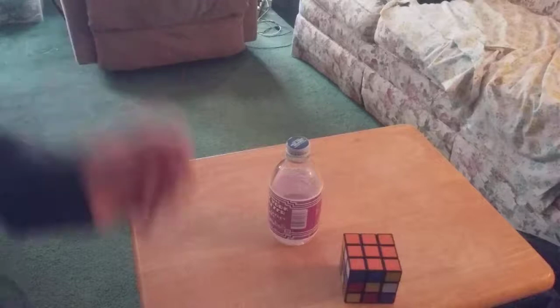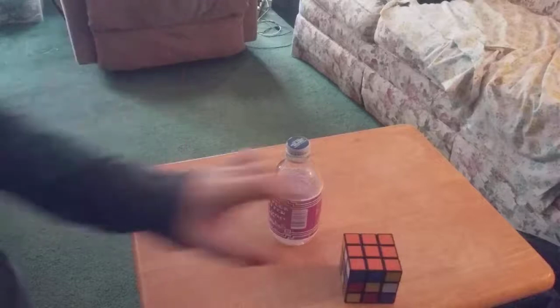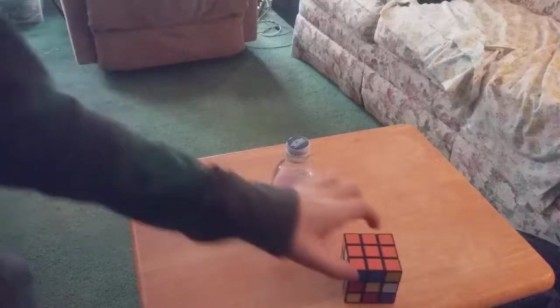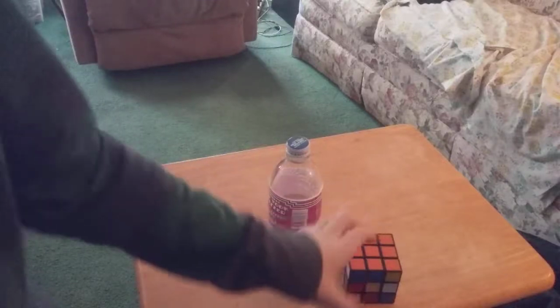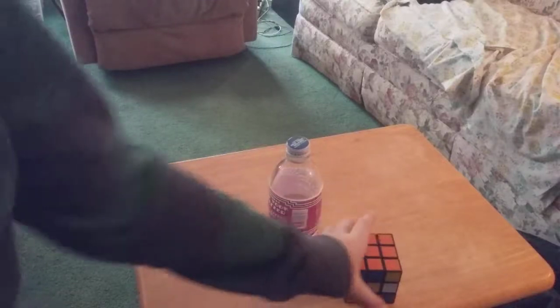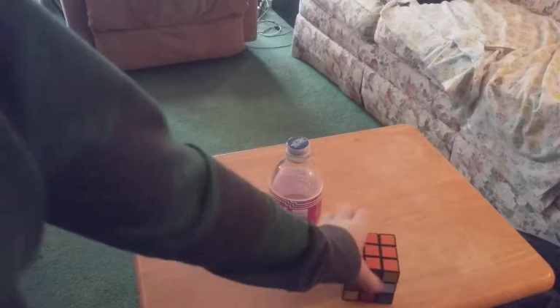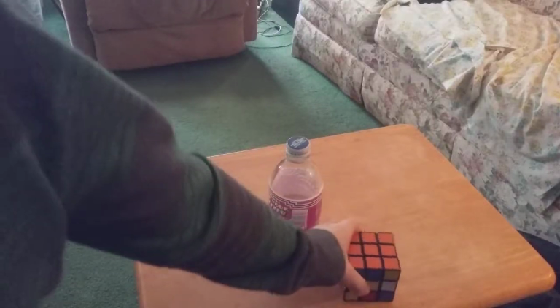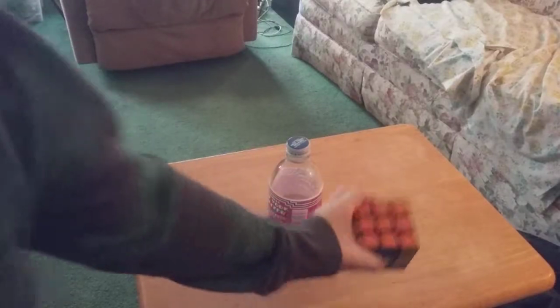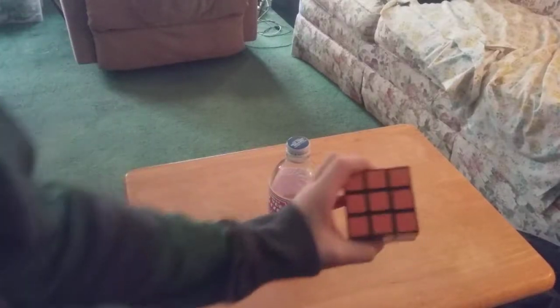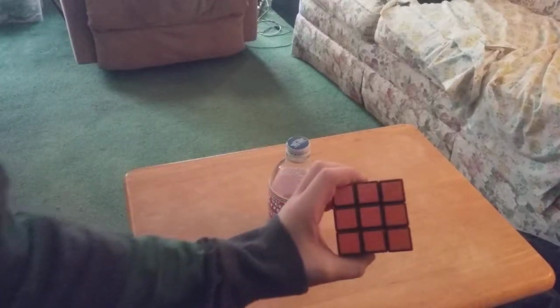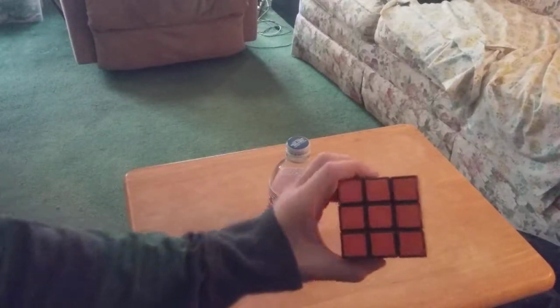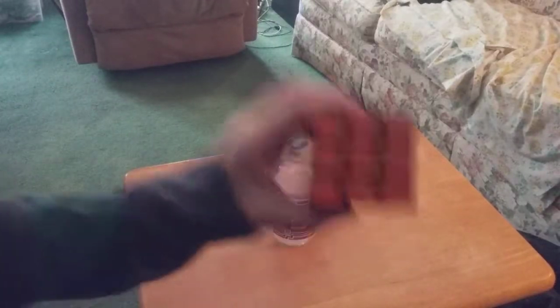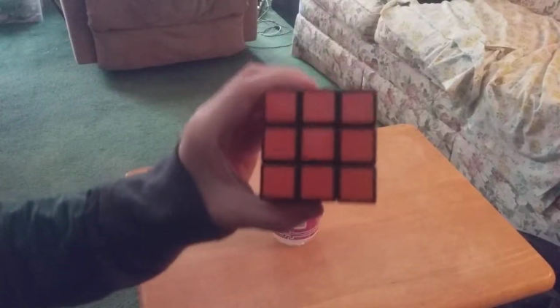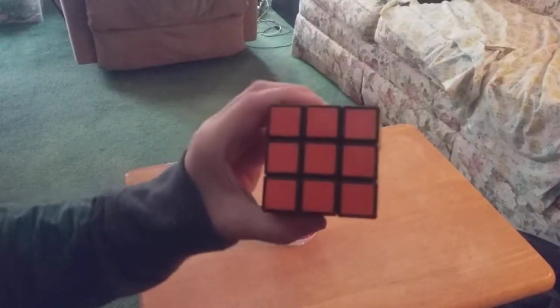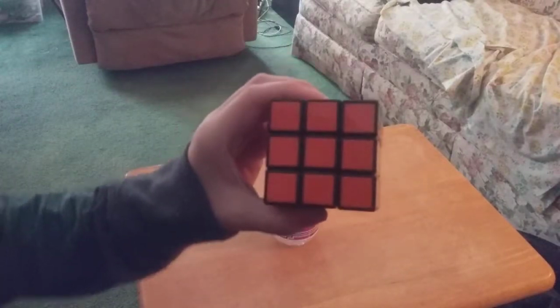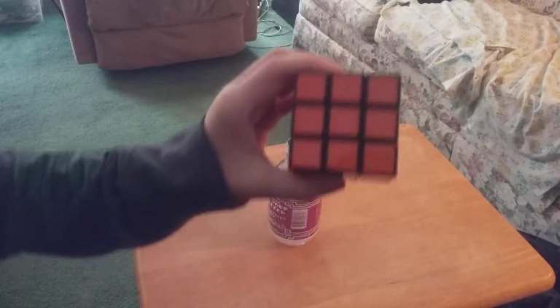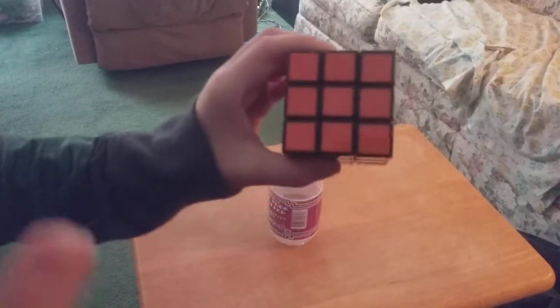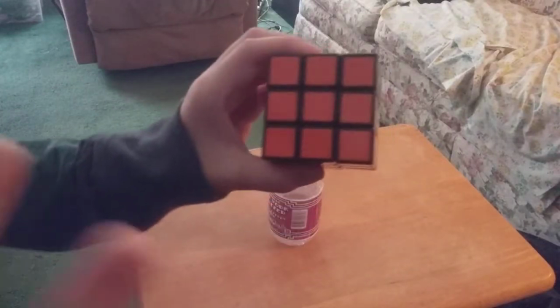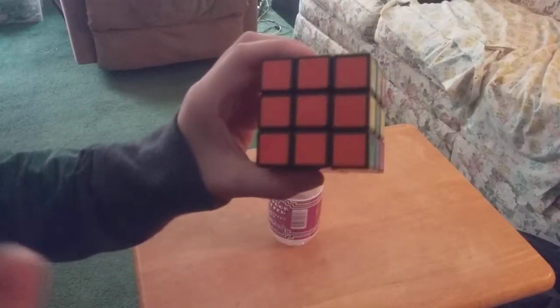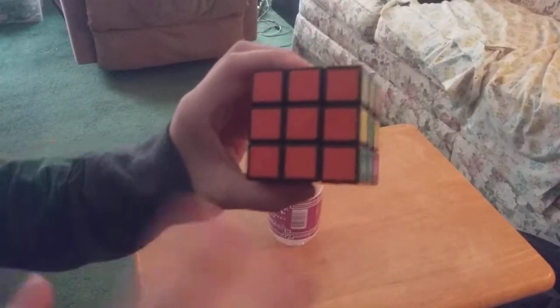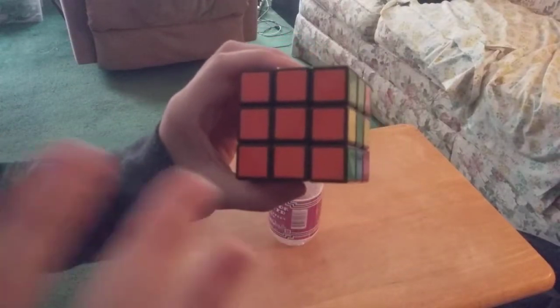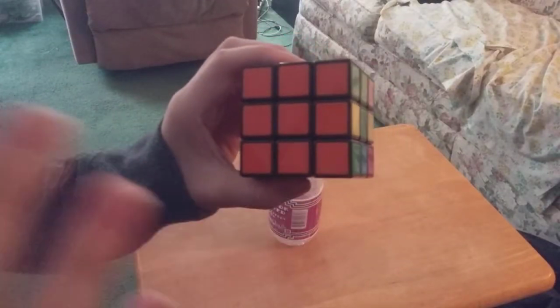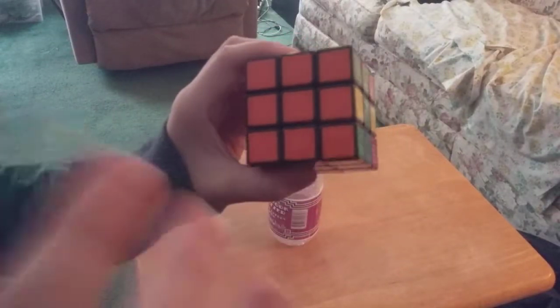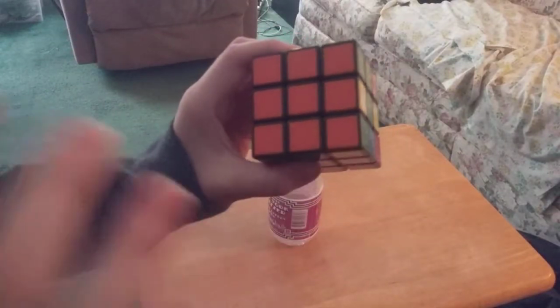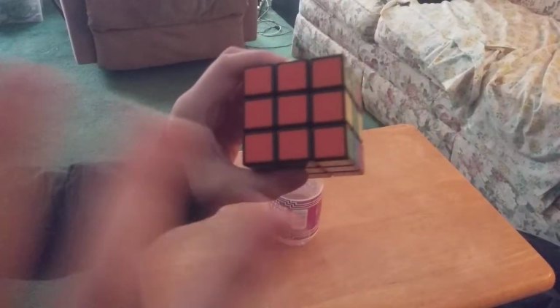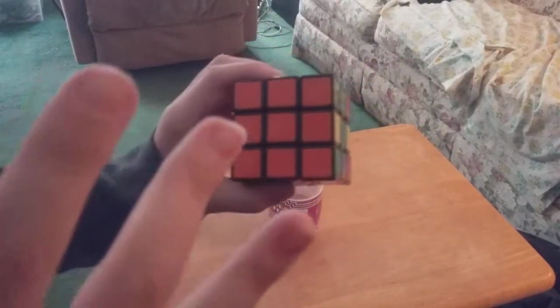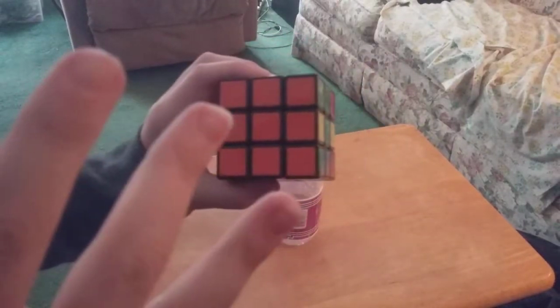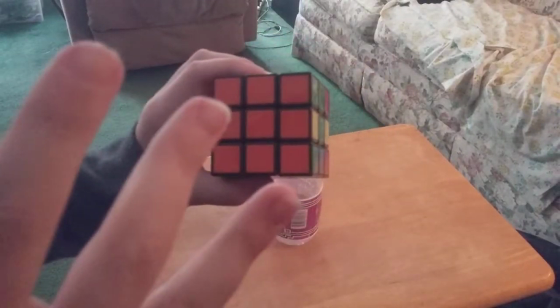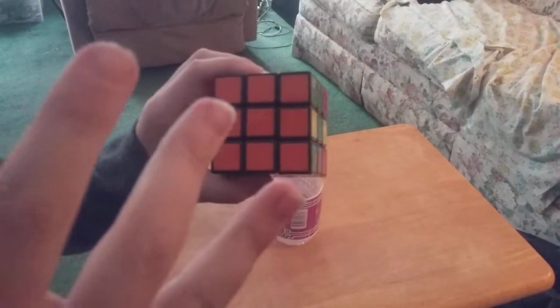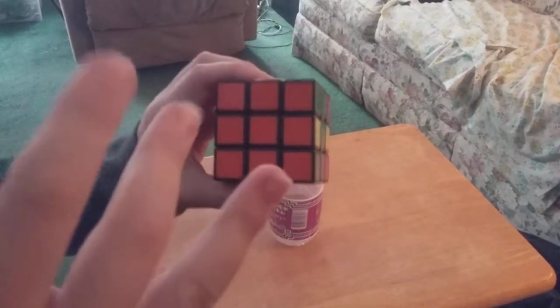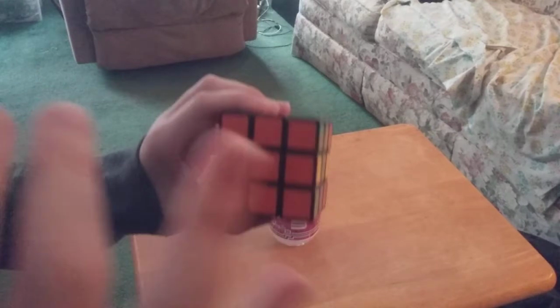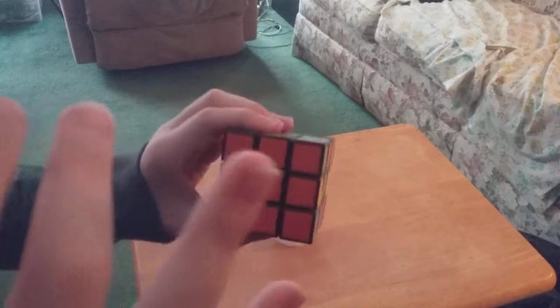Hello everybody! I'm gonna show you how to solve one side of a 3x3.